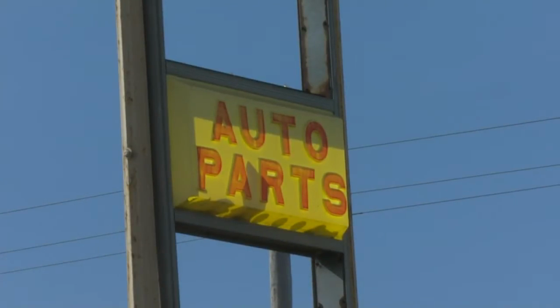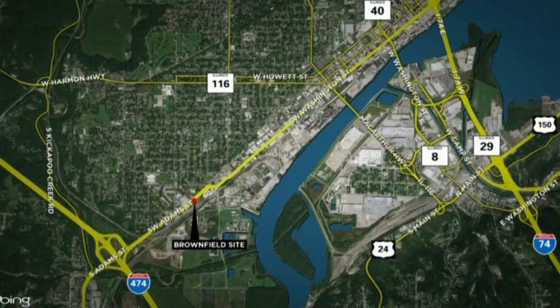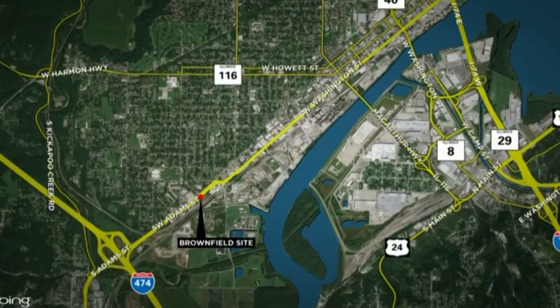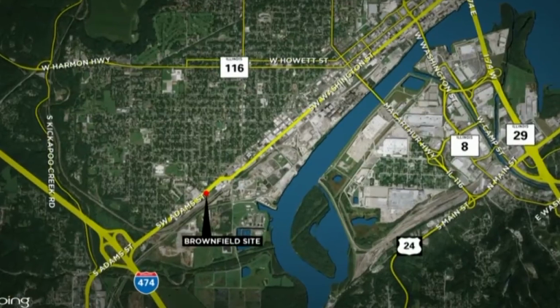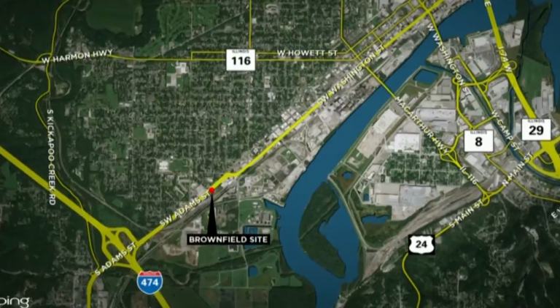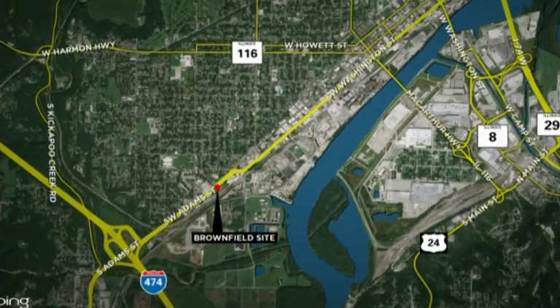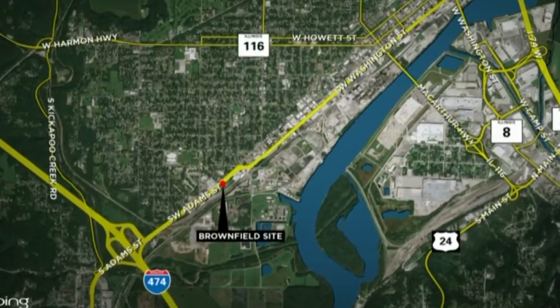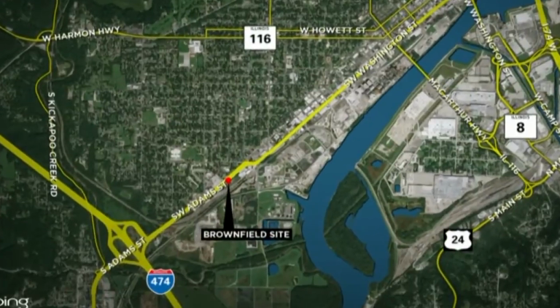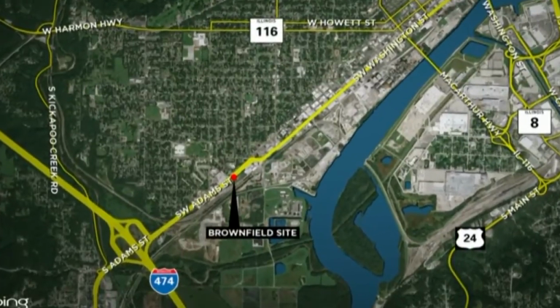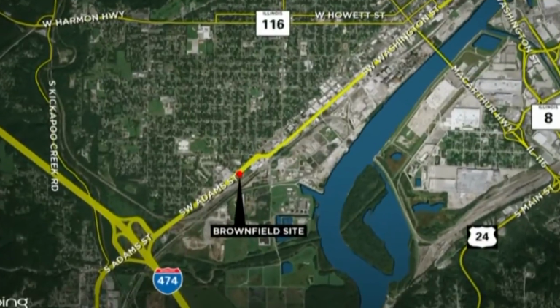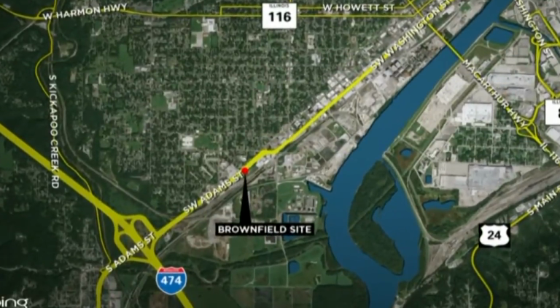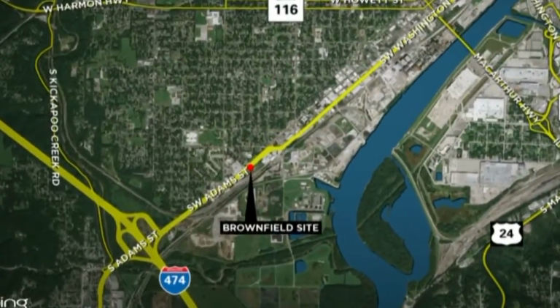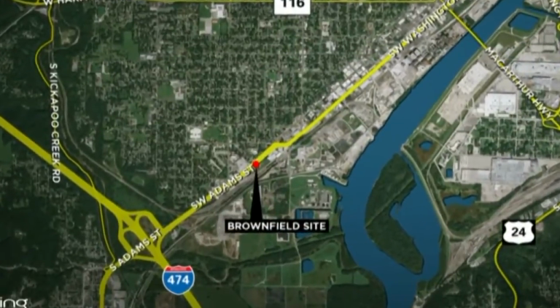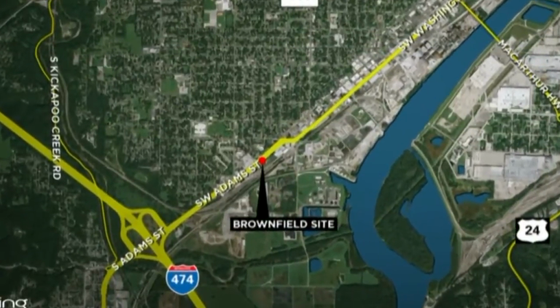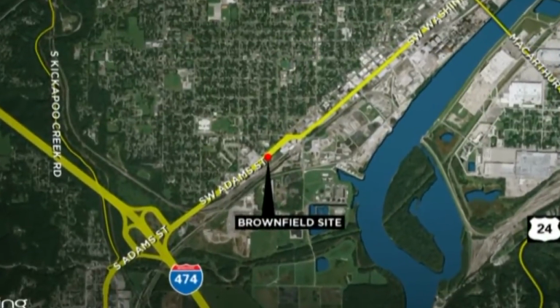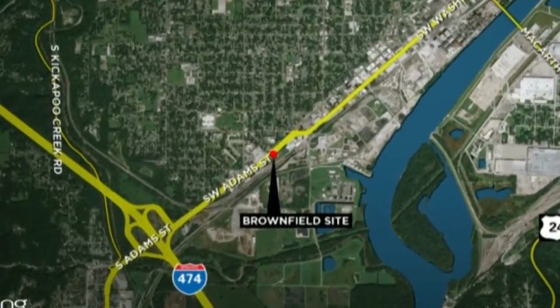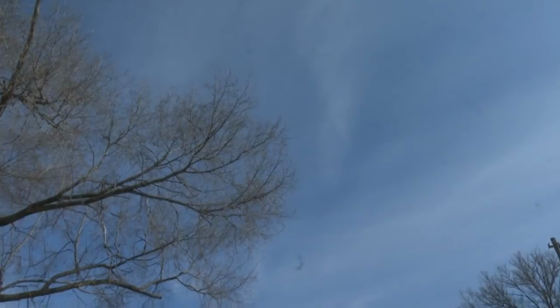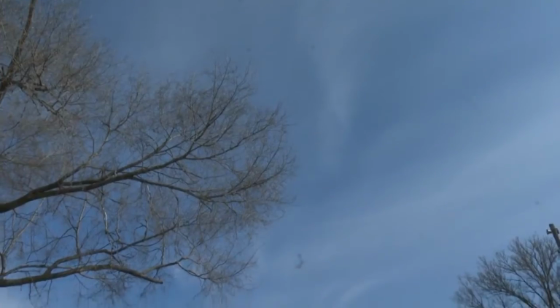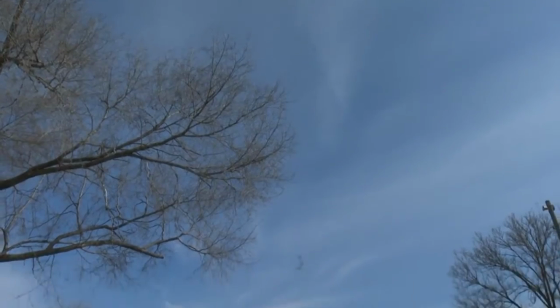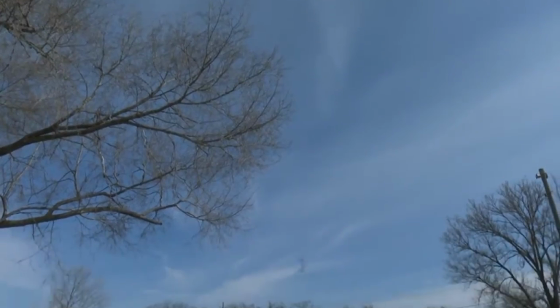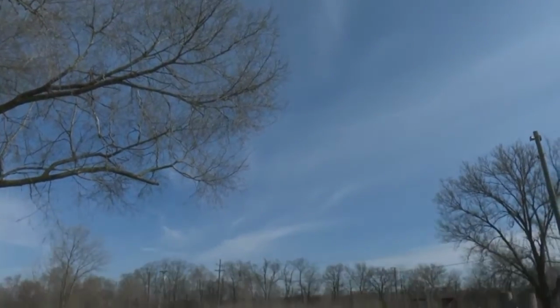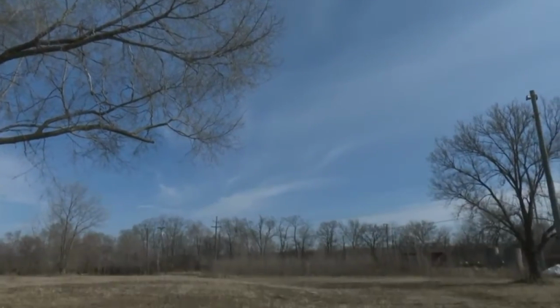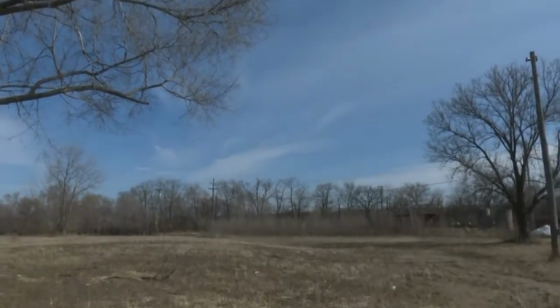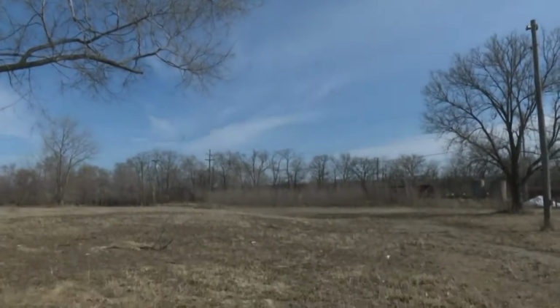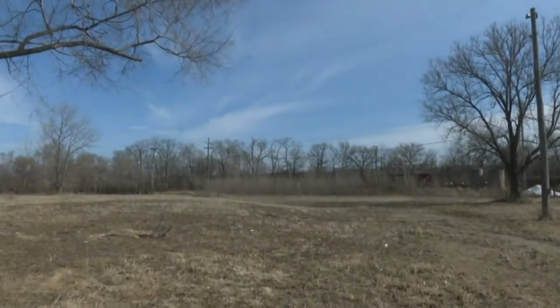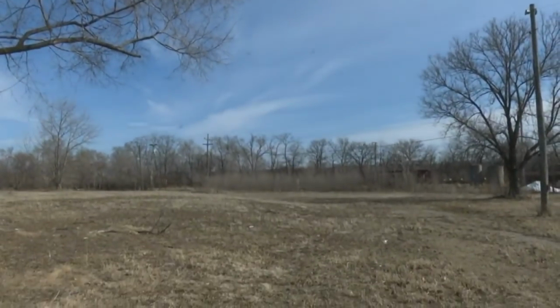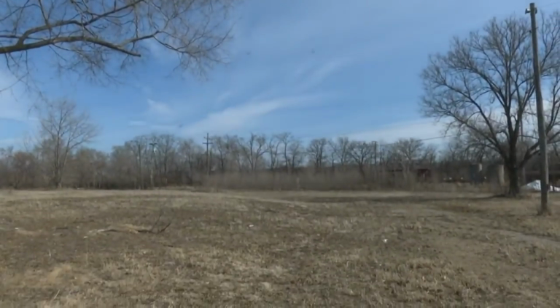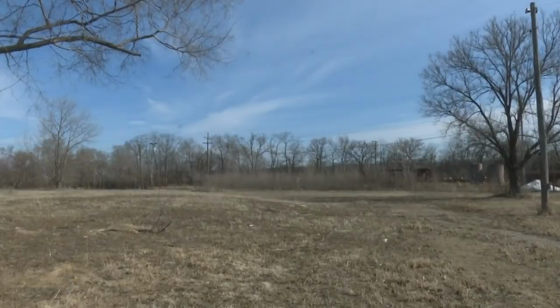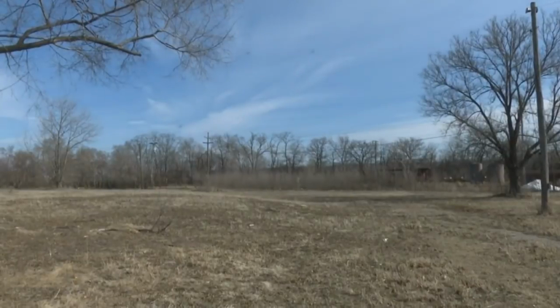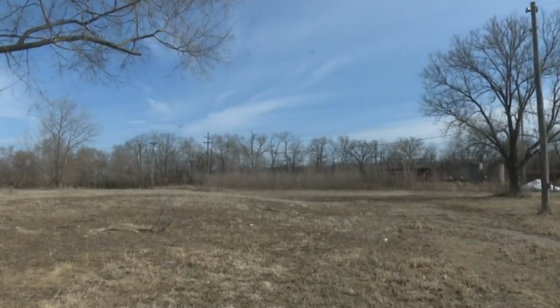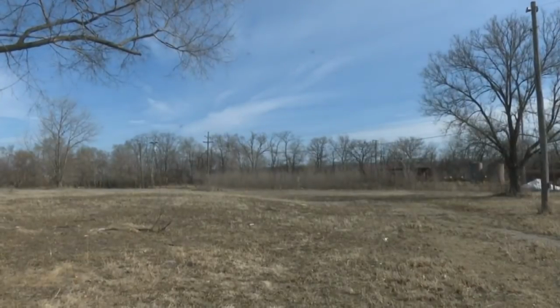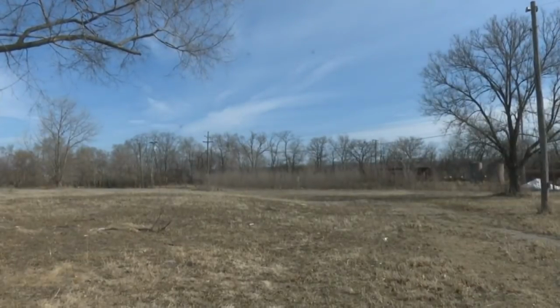Despite being in a prime location on Southwest Adams Street, the lot has sat as an eyesore since the city acquired it in 2014.